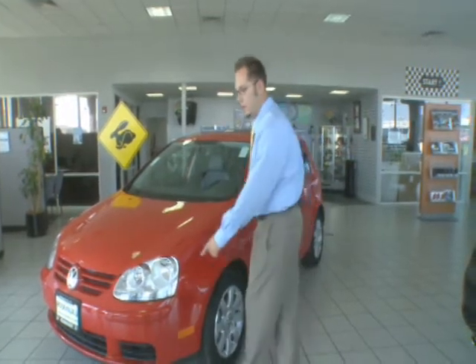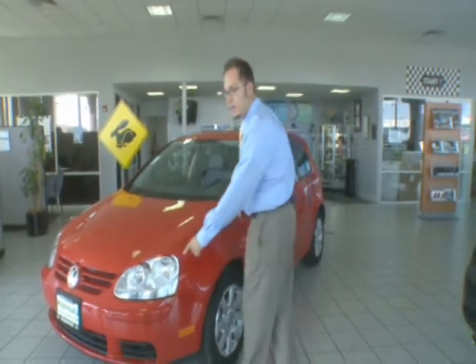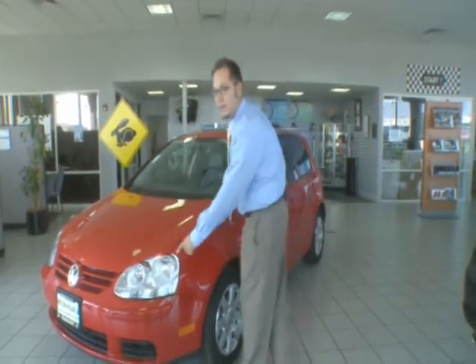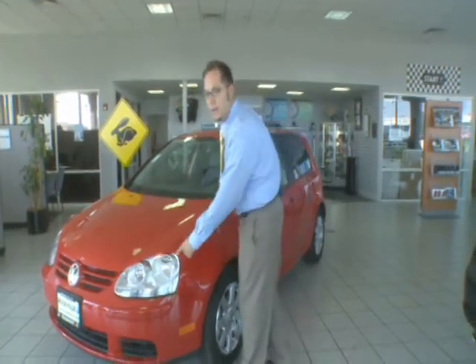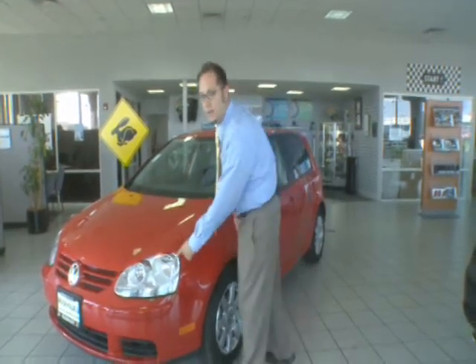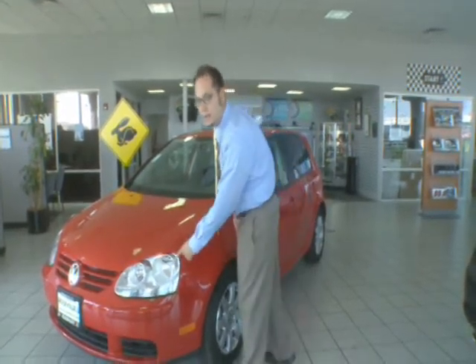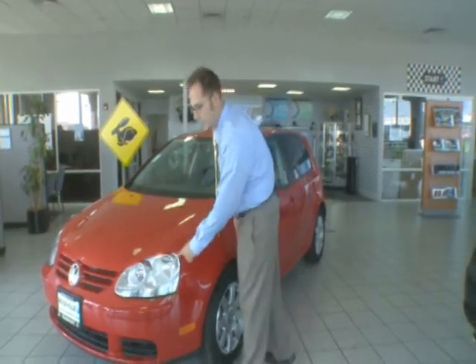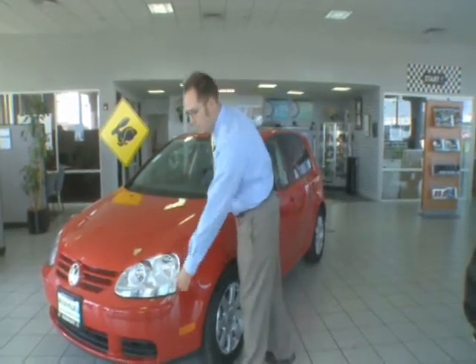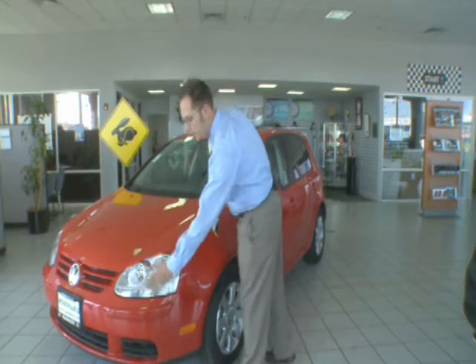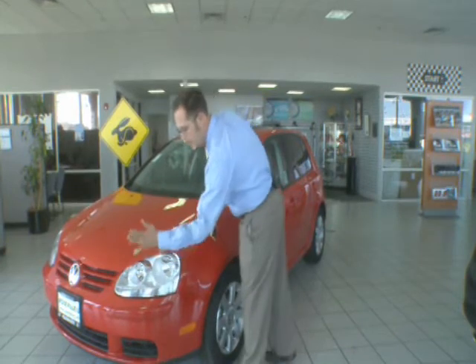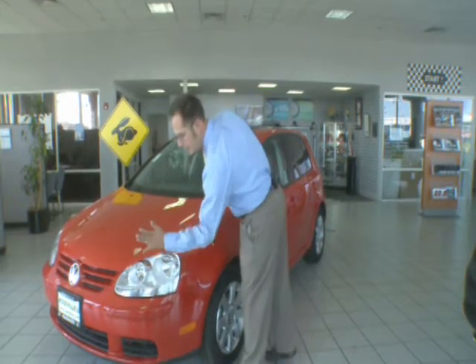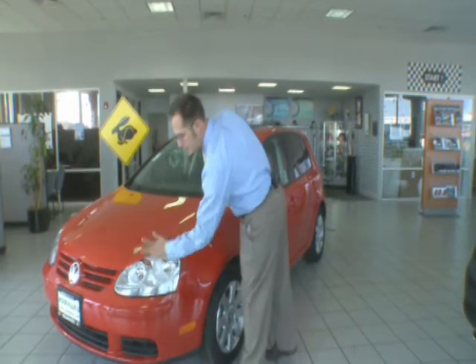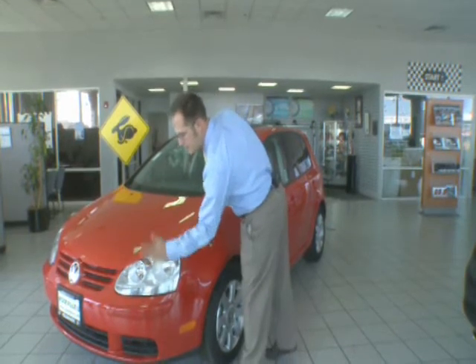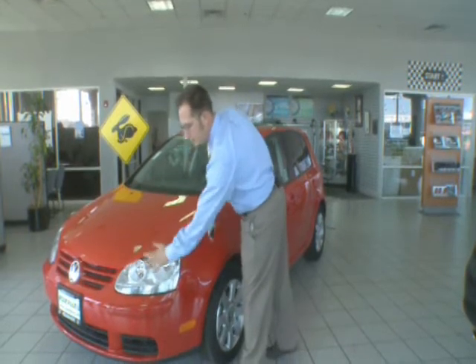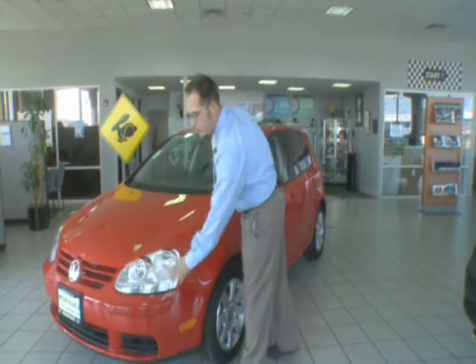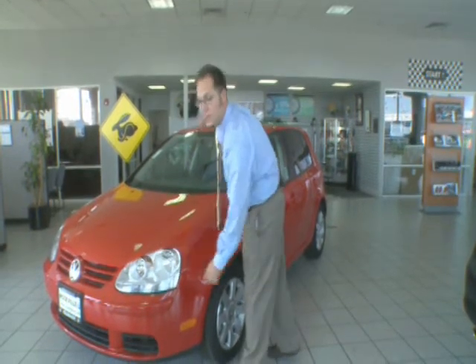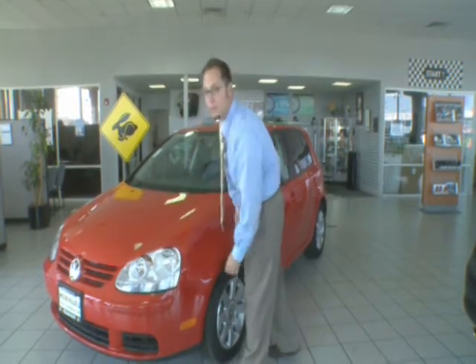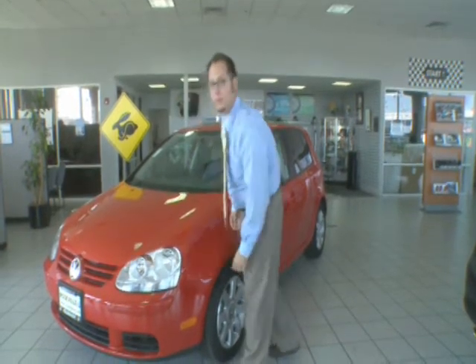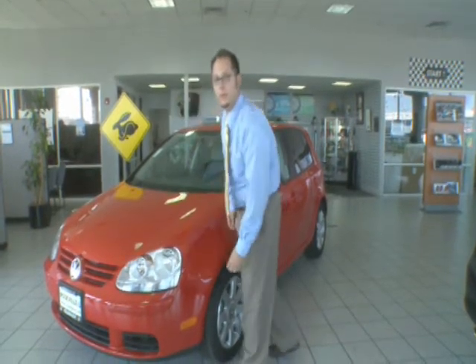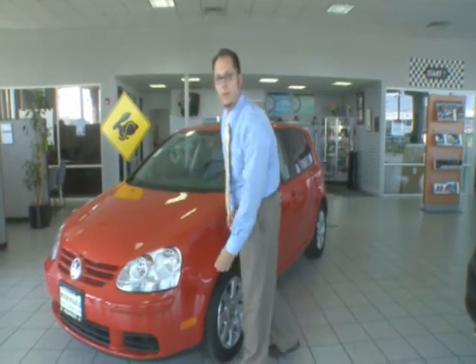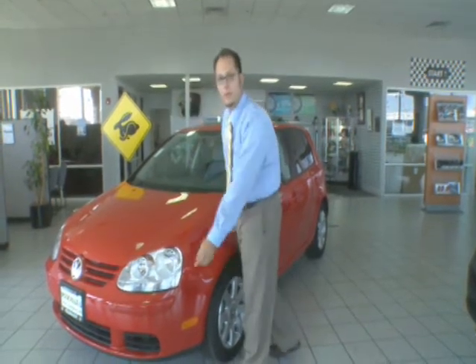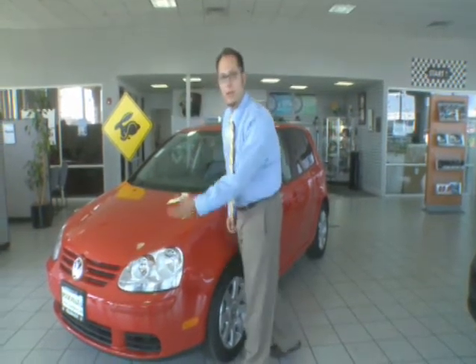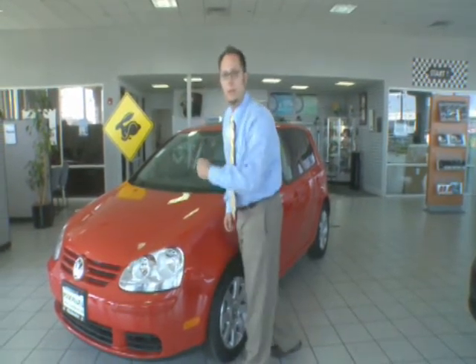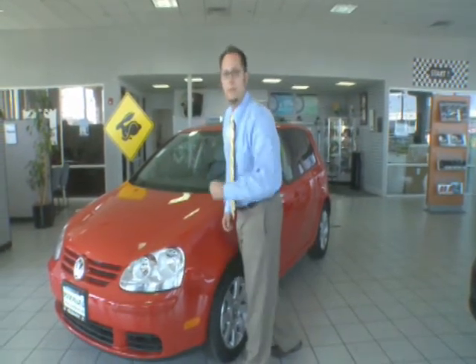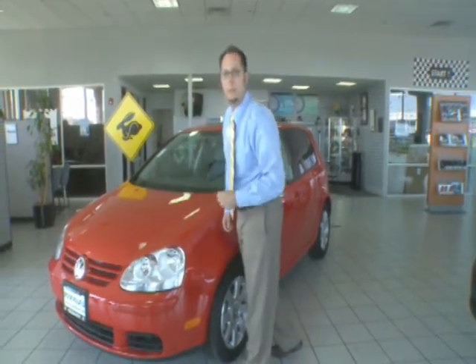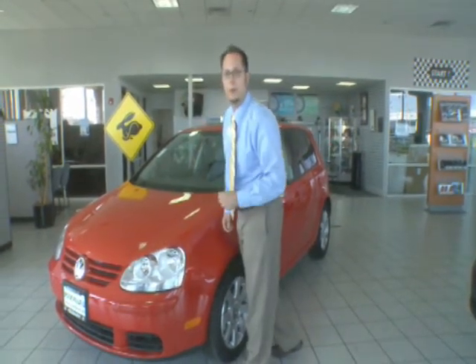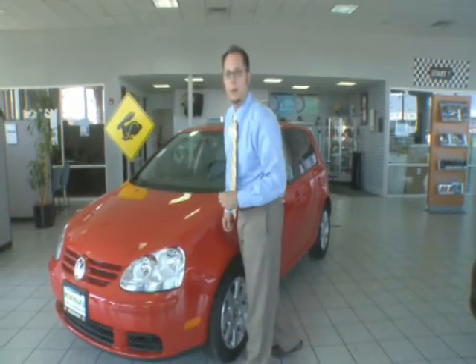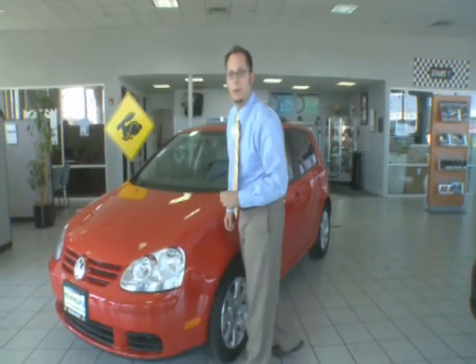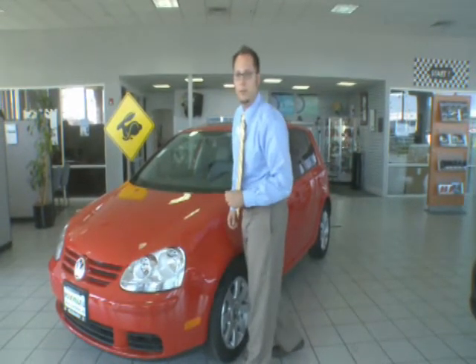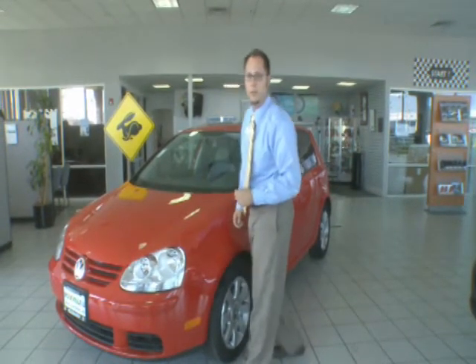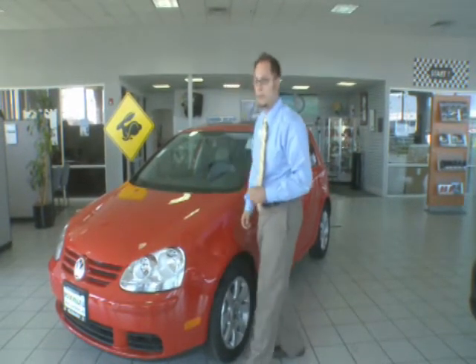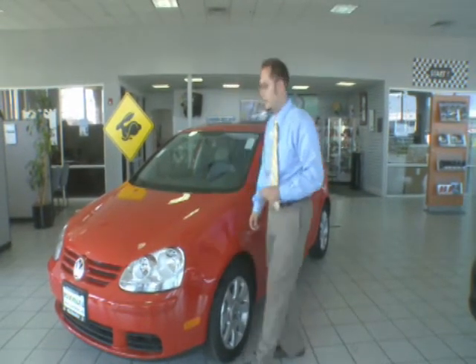You're going to see standard features like polycarbonate headlights. They're shatterproof. As a rock kicks up from the road, you're not going to lose your front headlights.